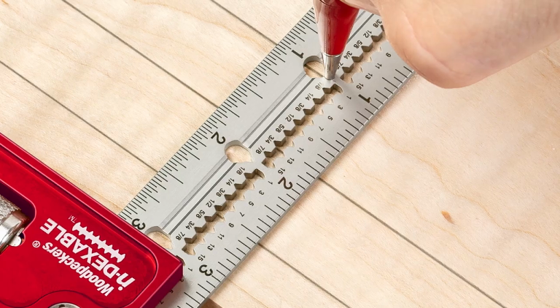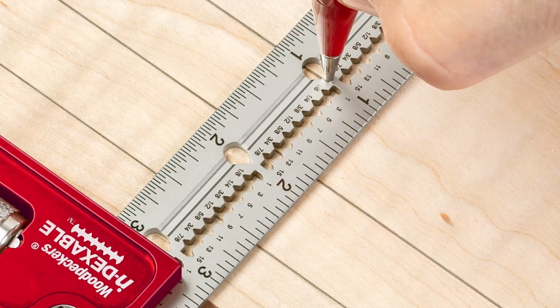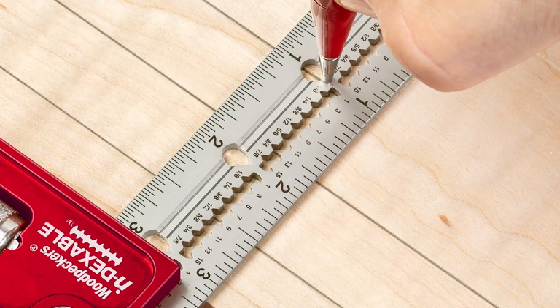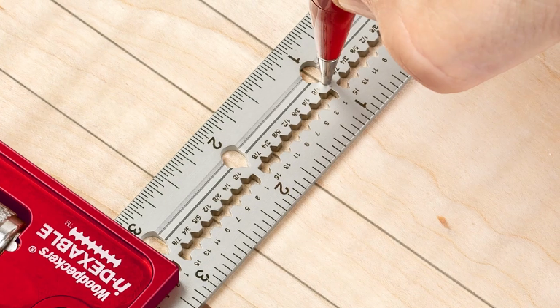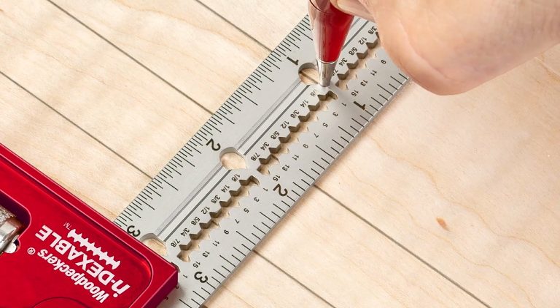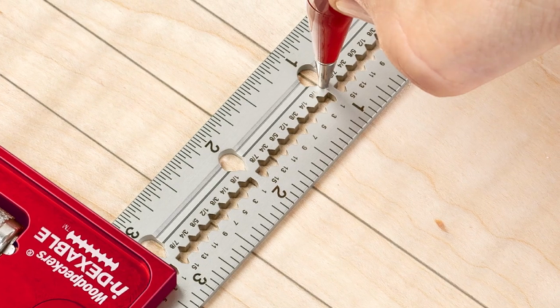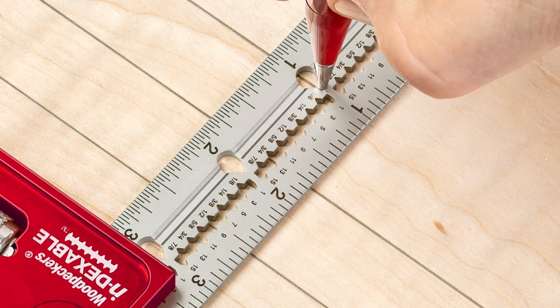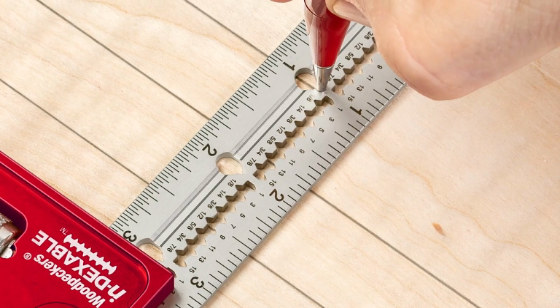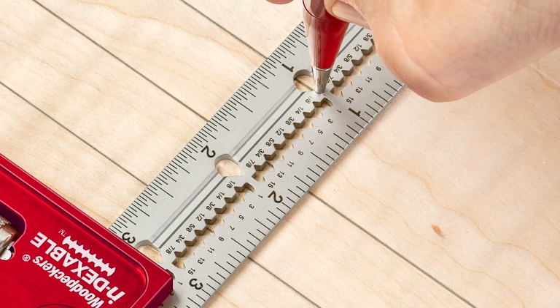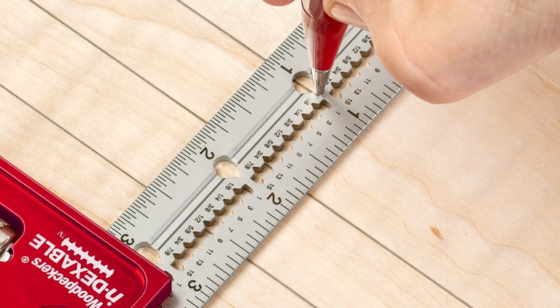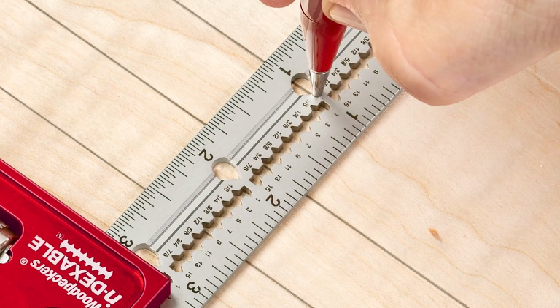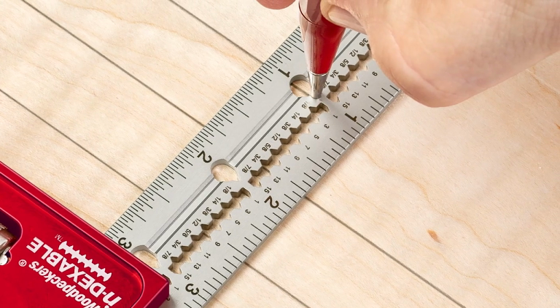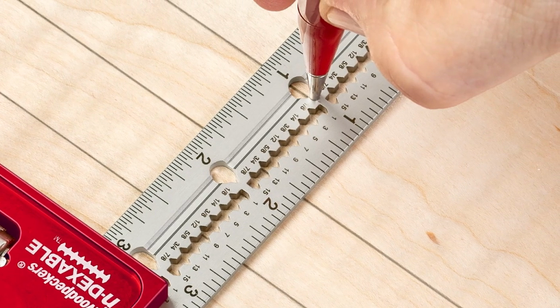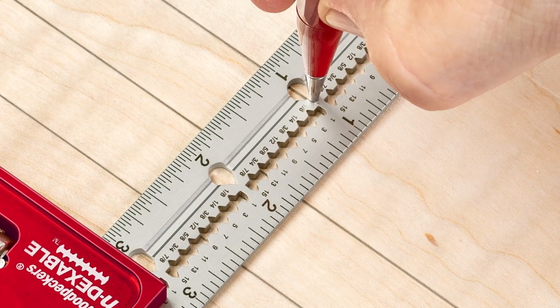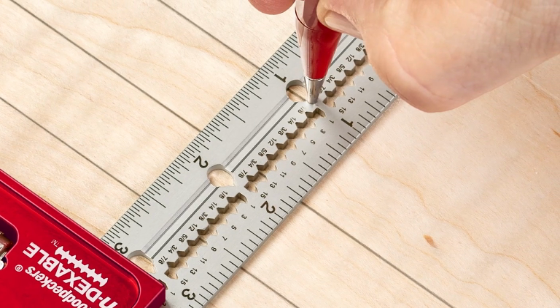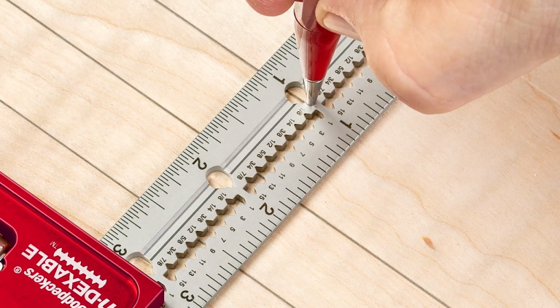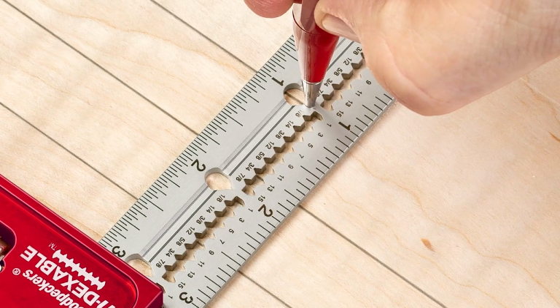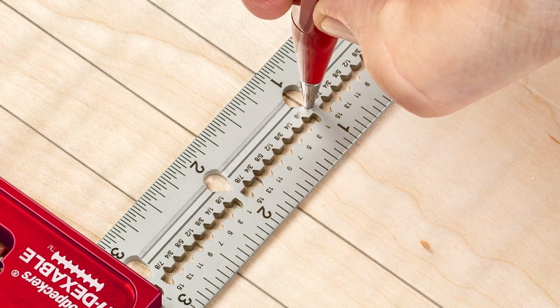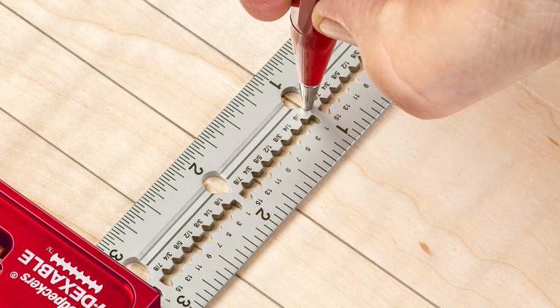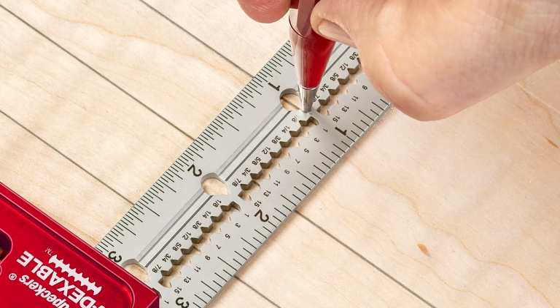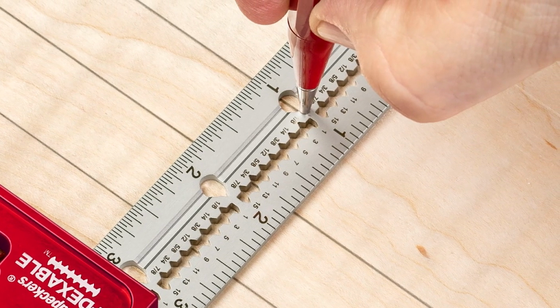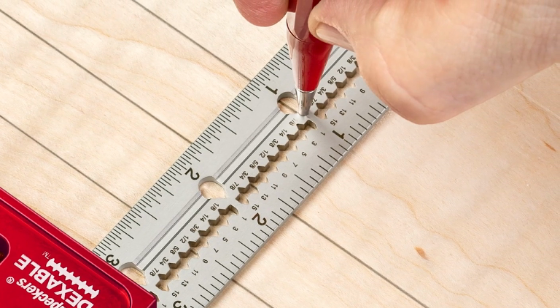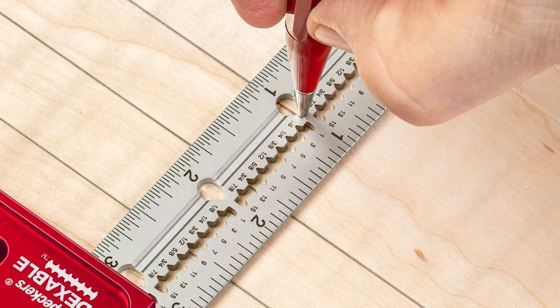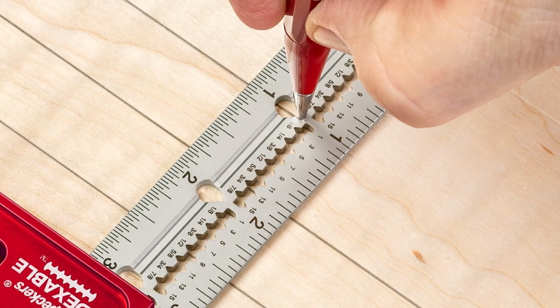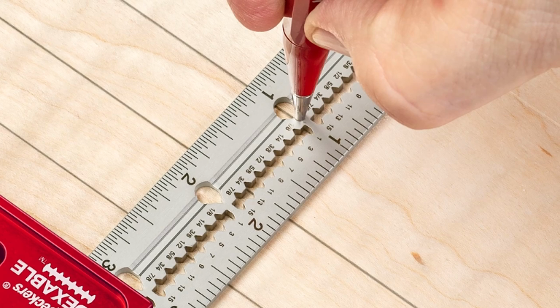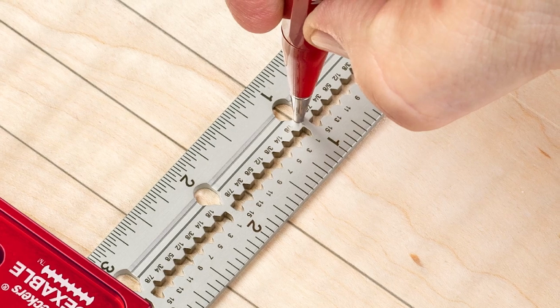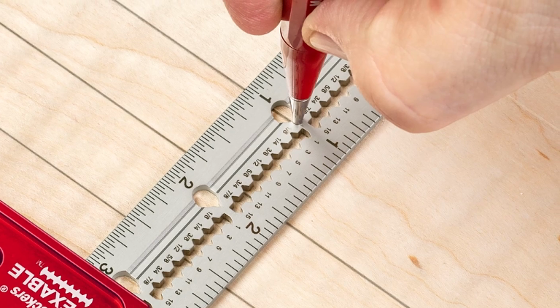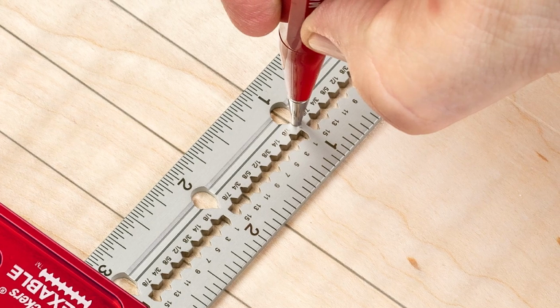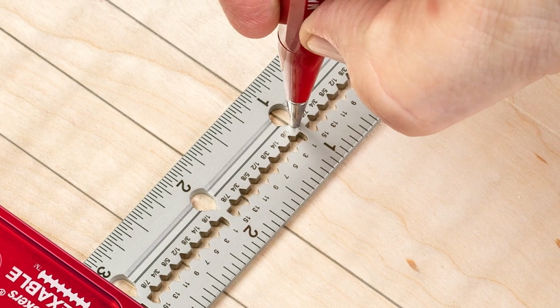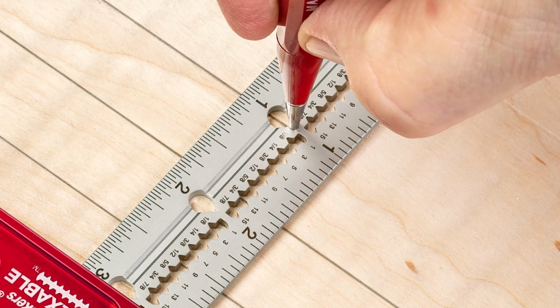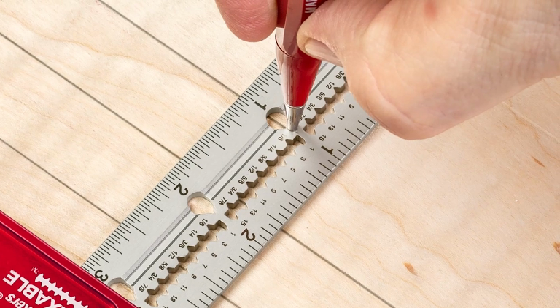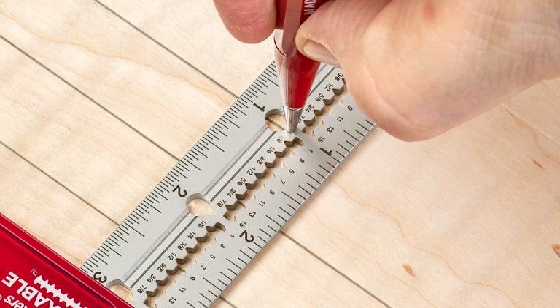Both models feature laser-cut notches every 16th of an inch for accurate parallel scribing.